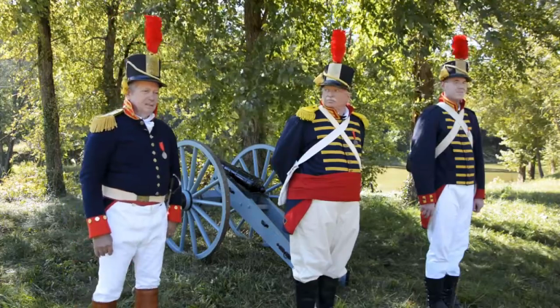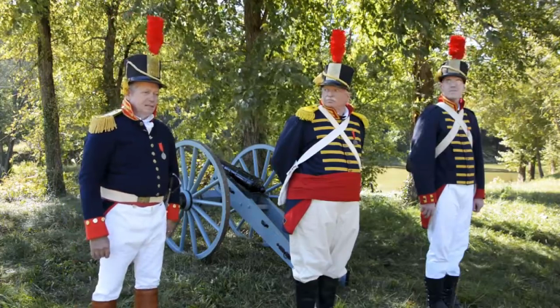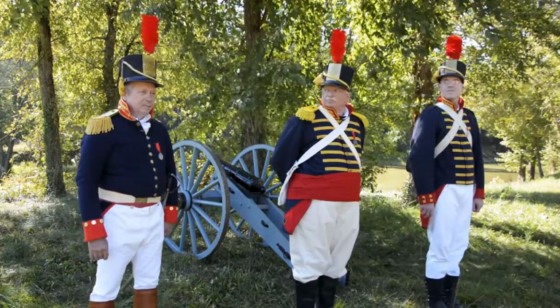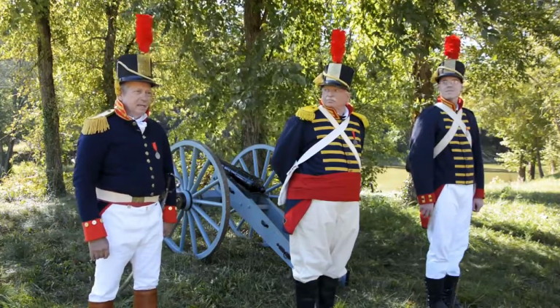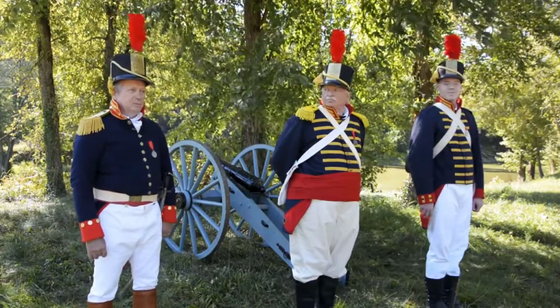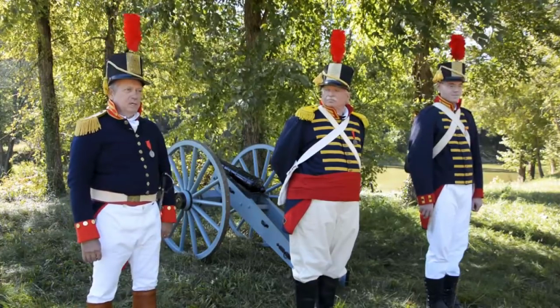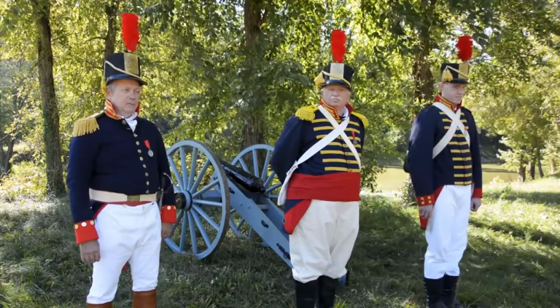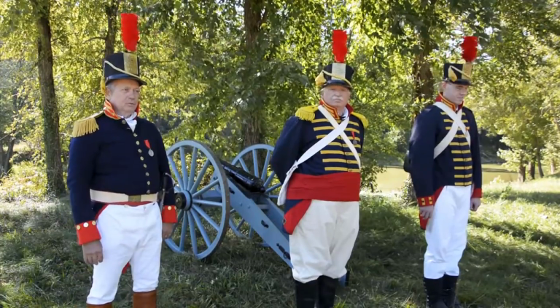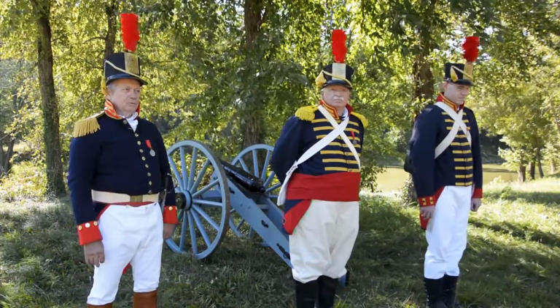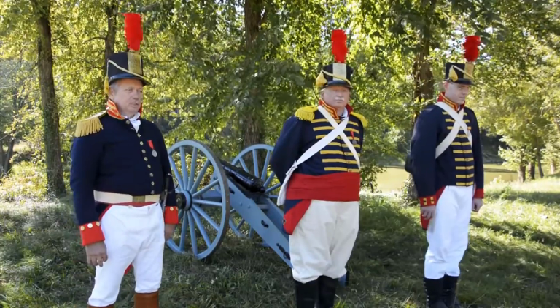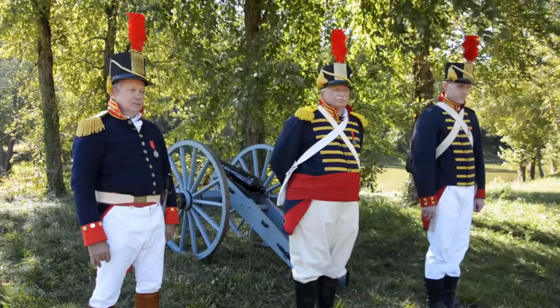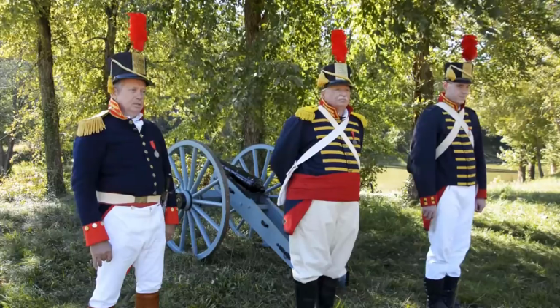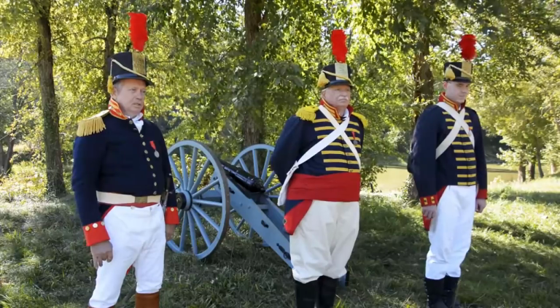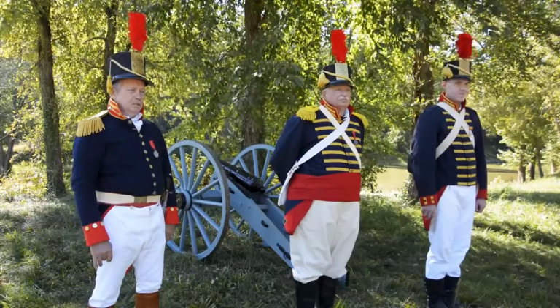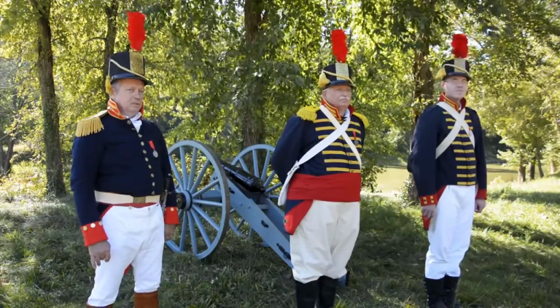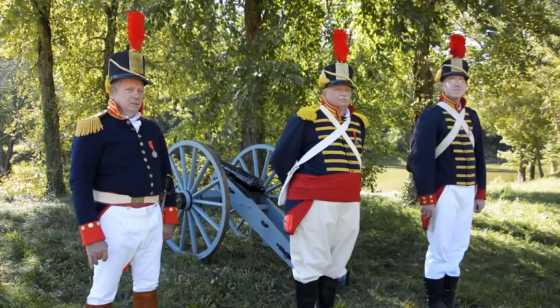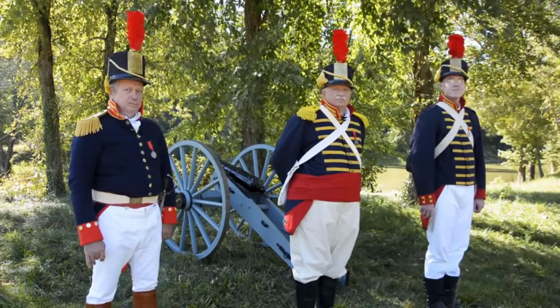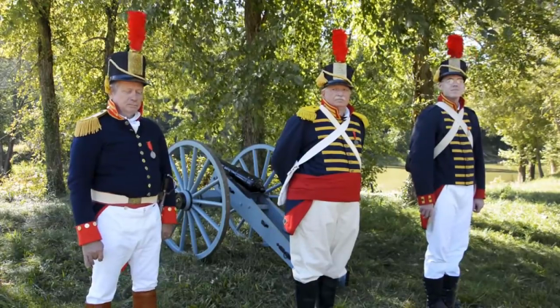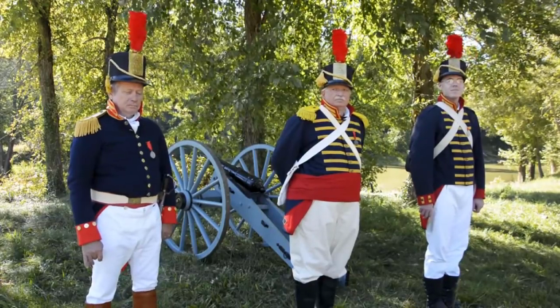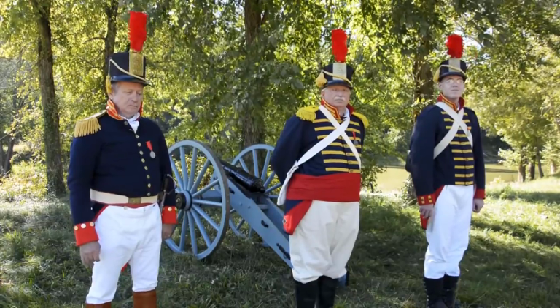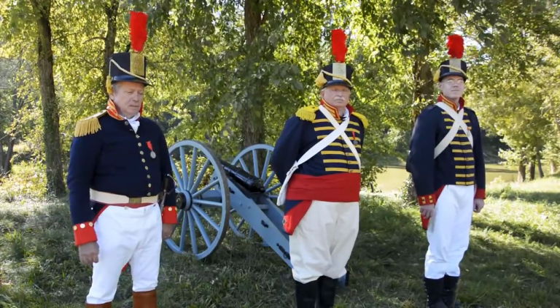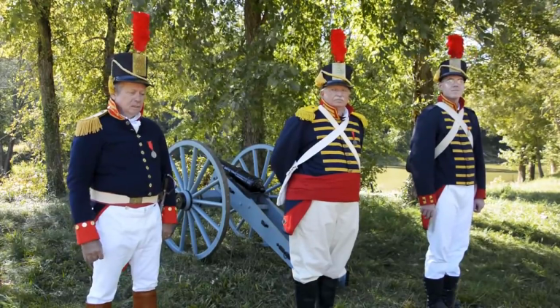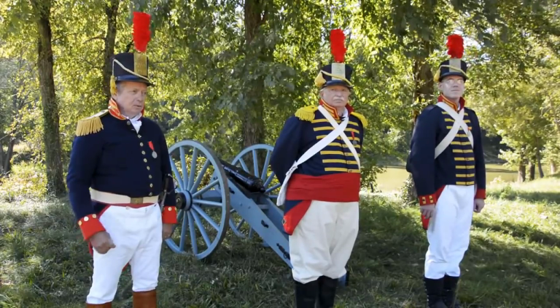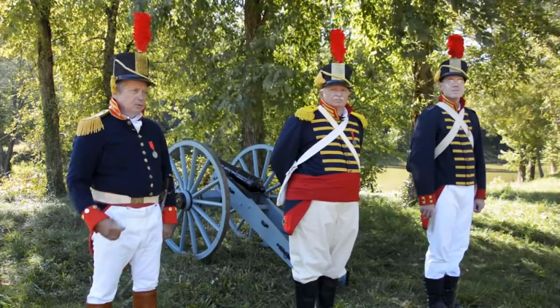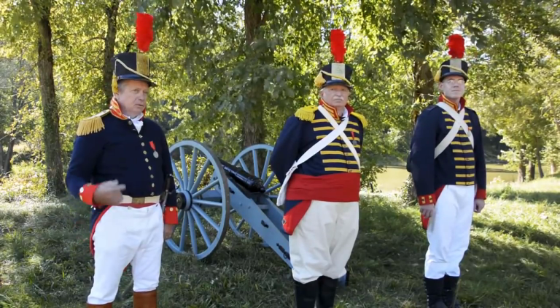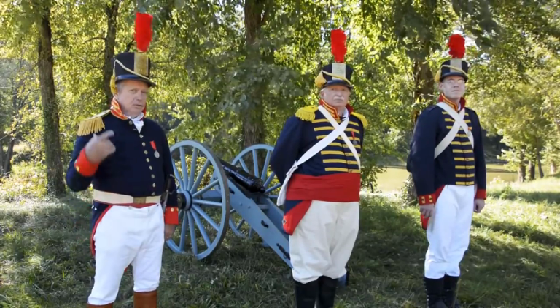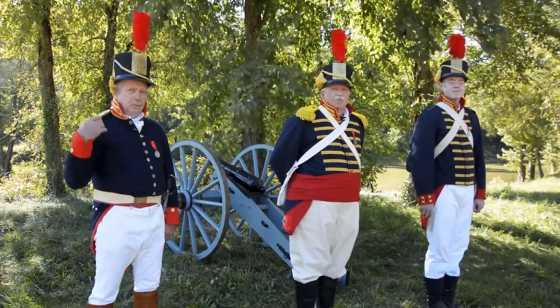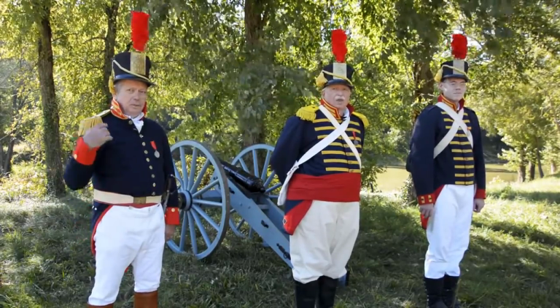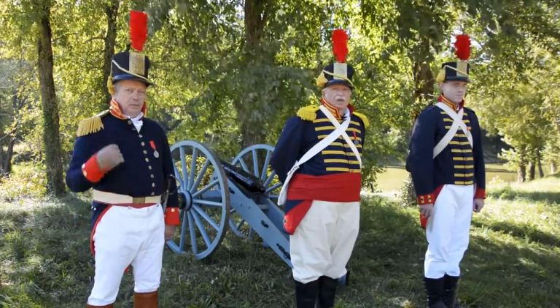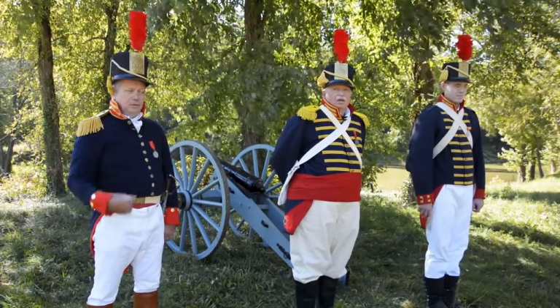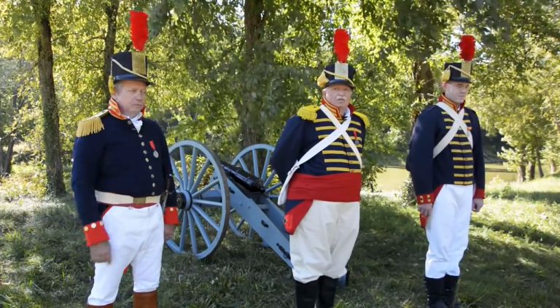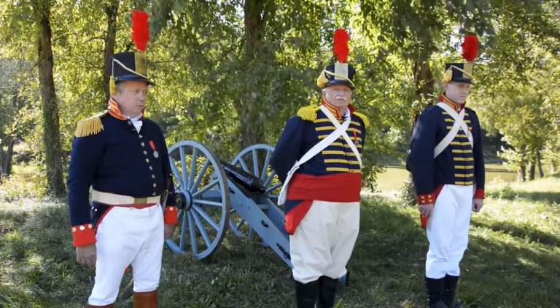I'm Captain Brian Mitchell, 2nd U.S. Light Artillery. I'll talk to you a little bit about our uniforms.